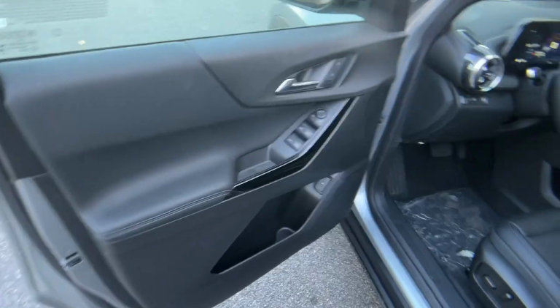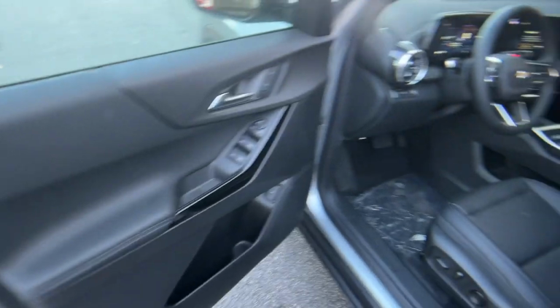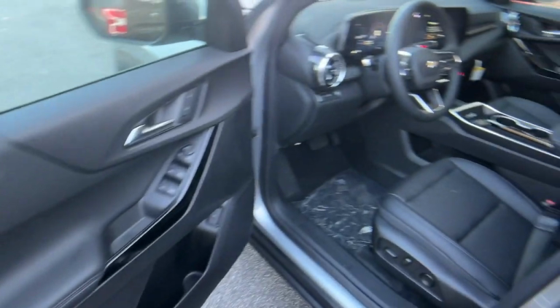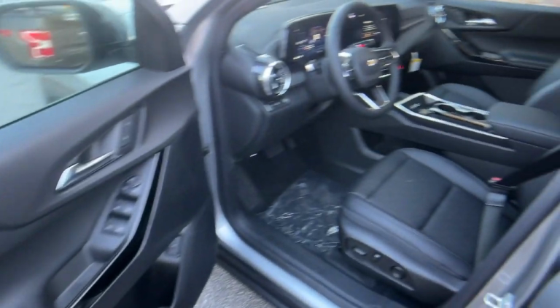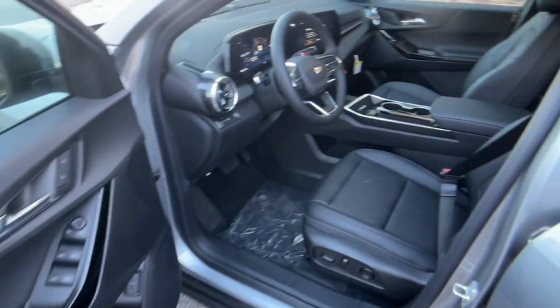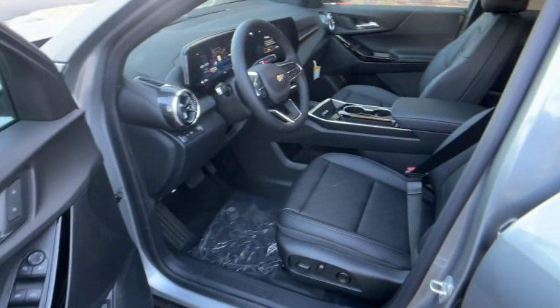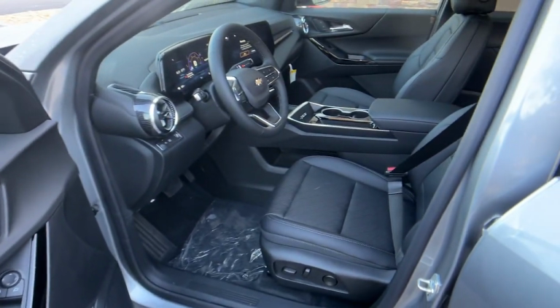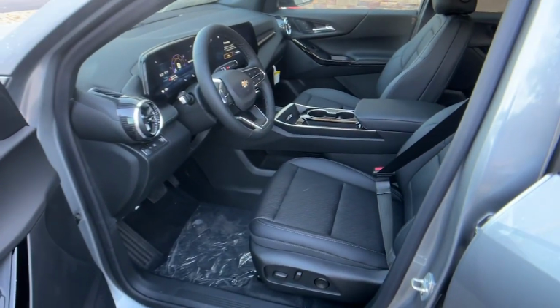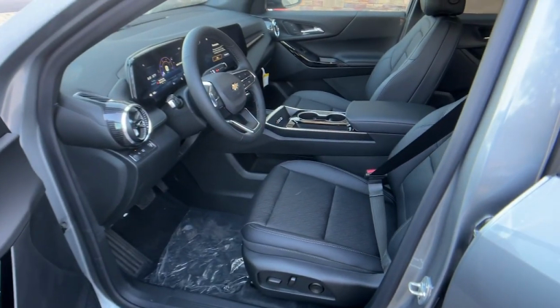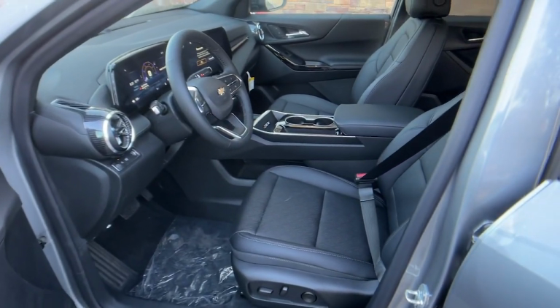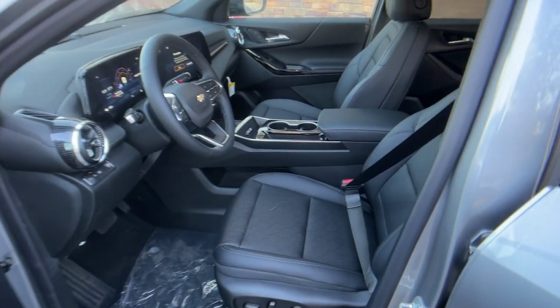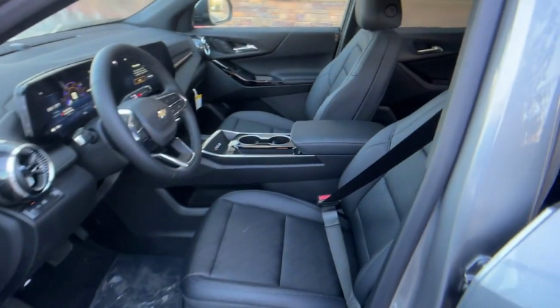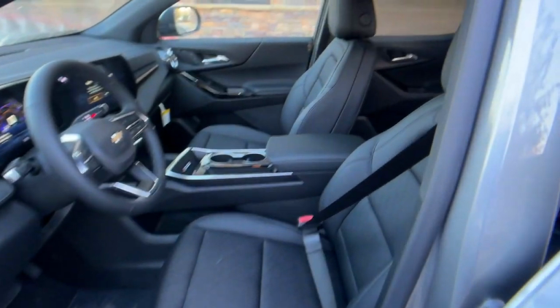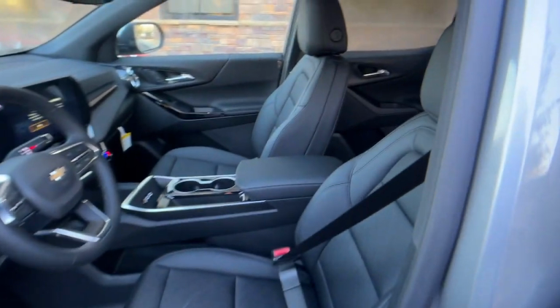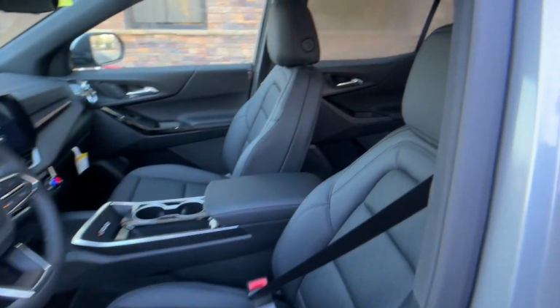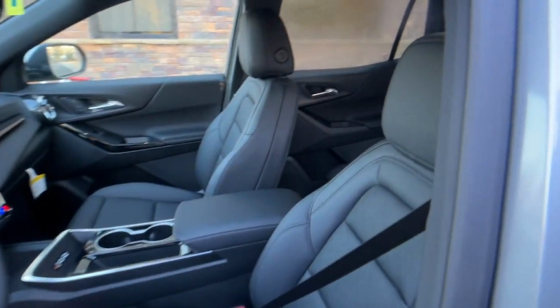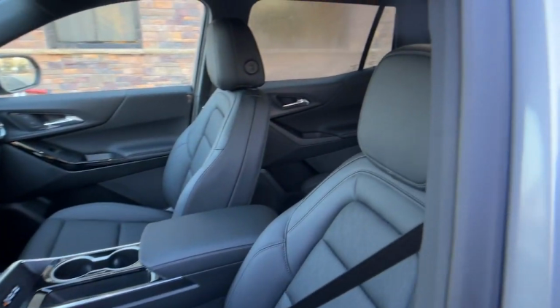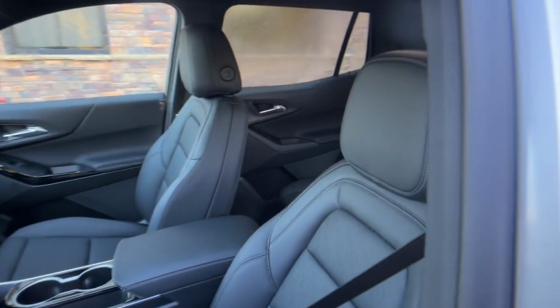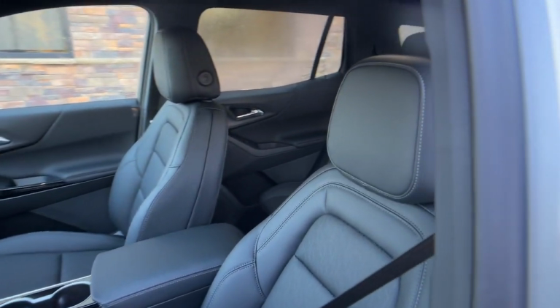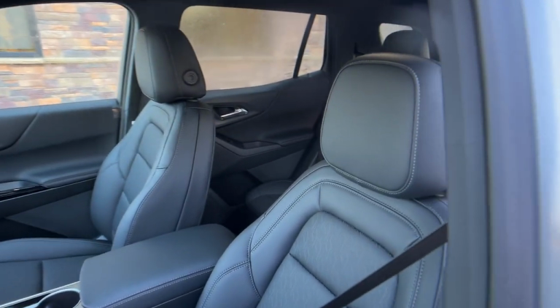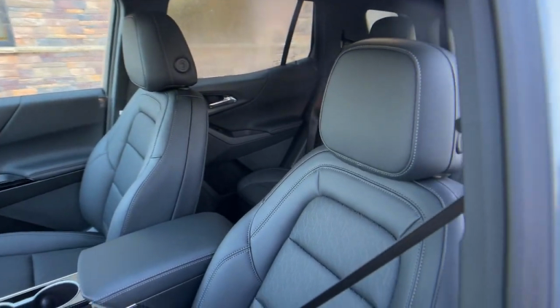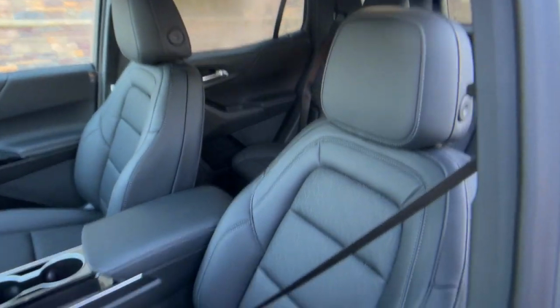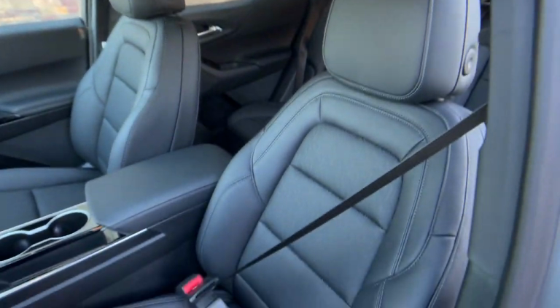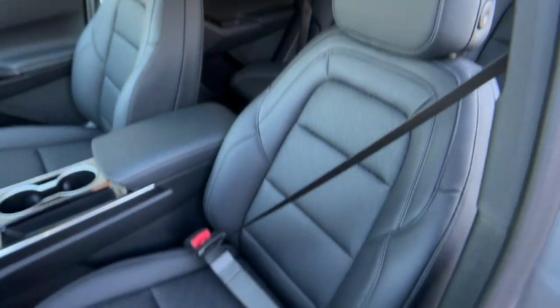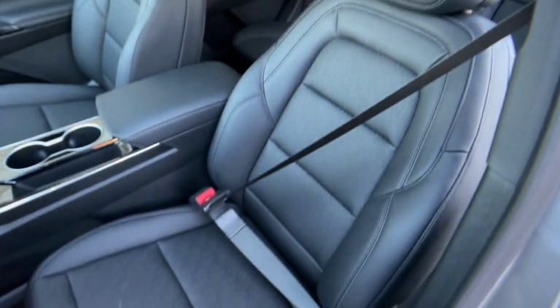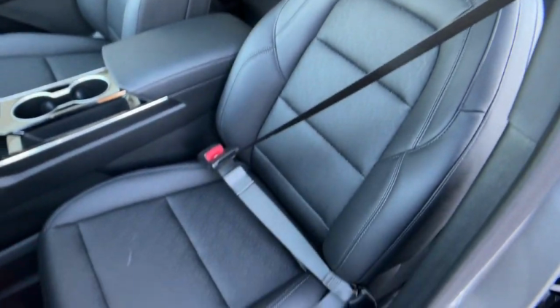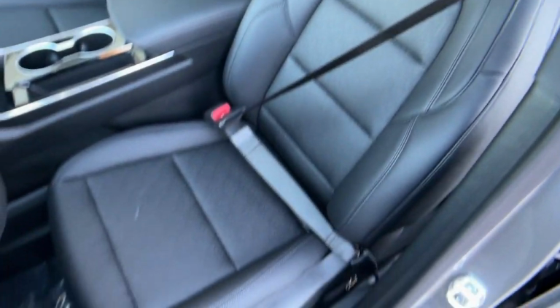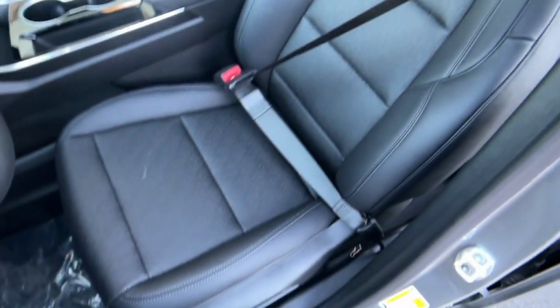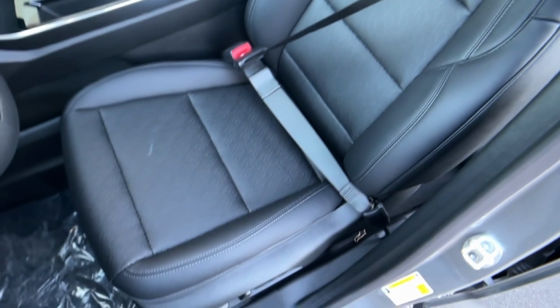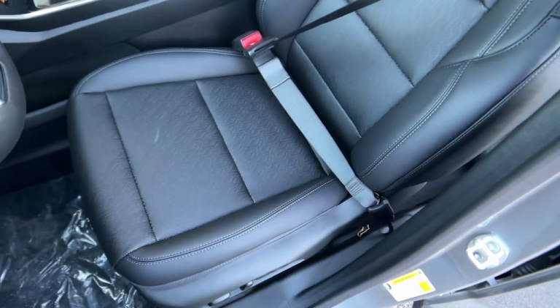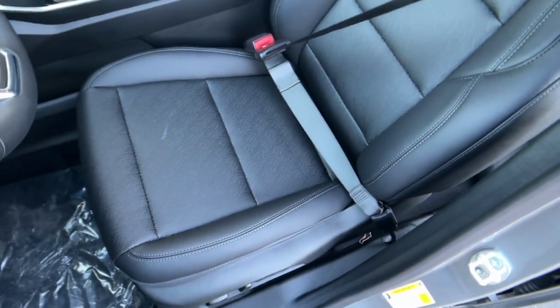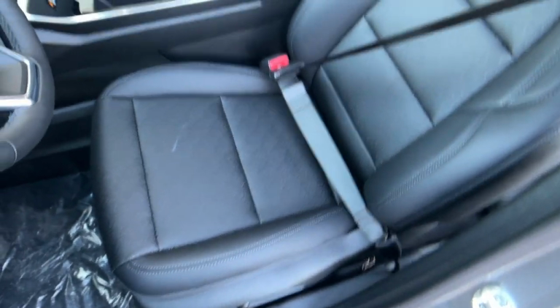Practical and functional meets stylish and comfortable in the Equinox. Take a test drive today.